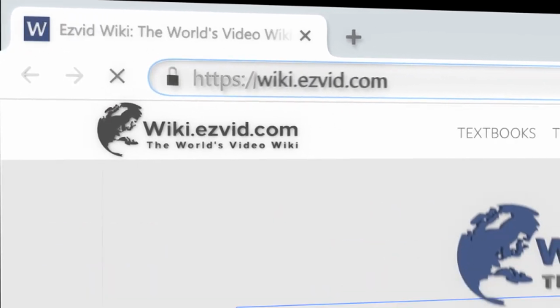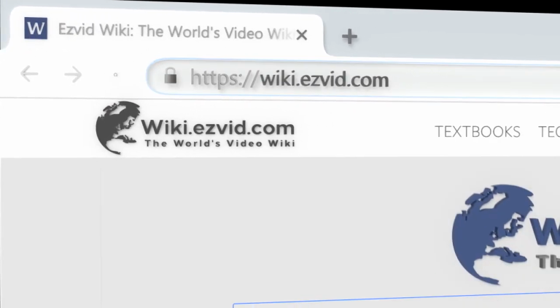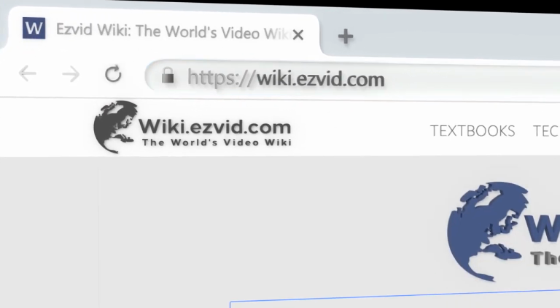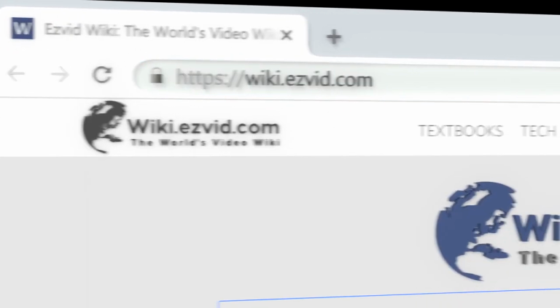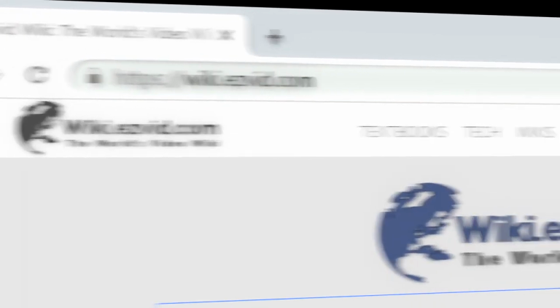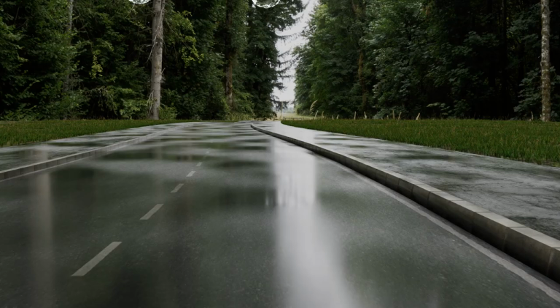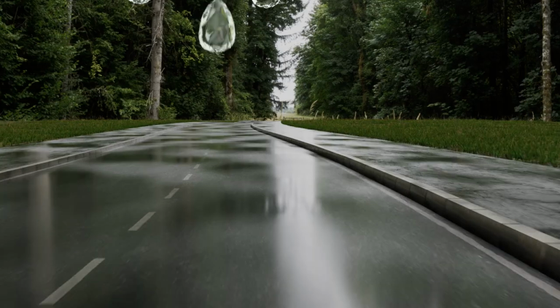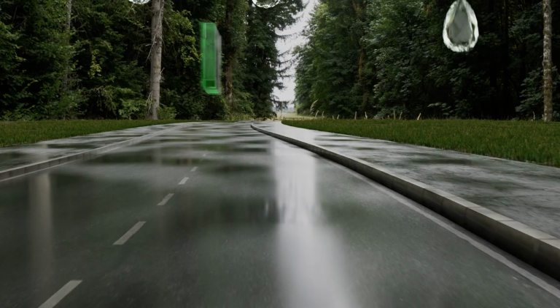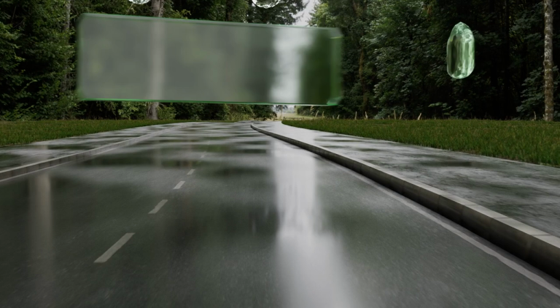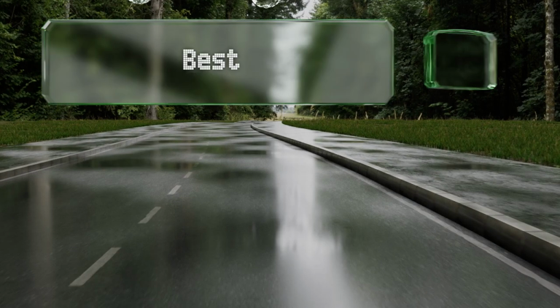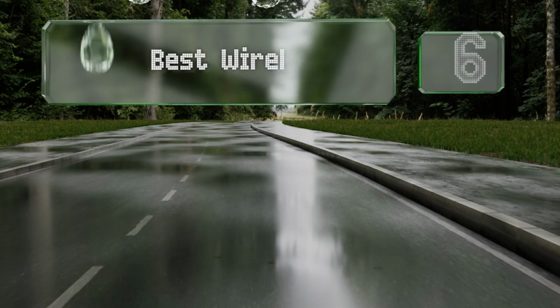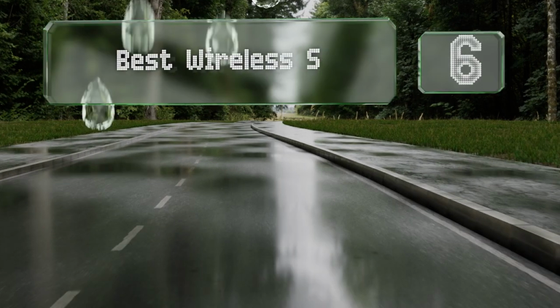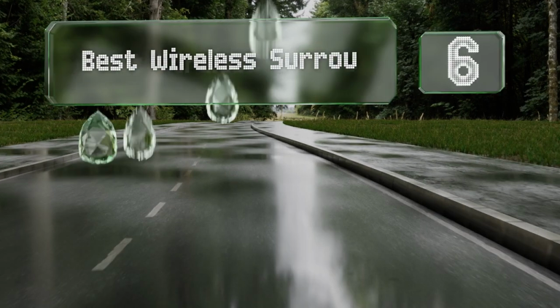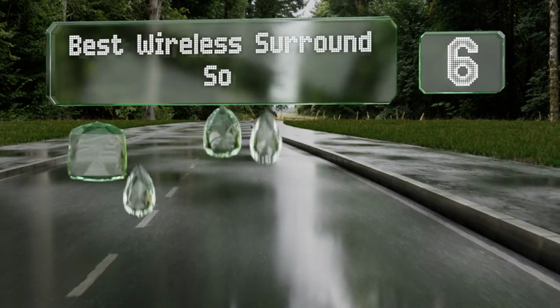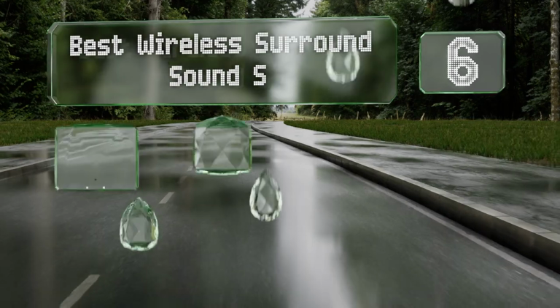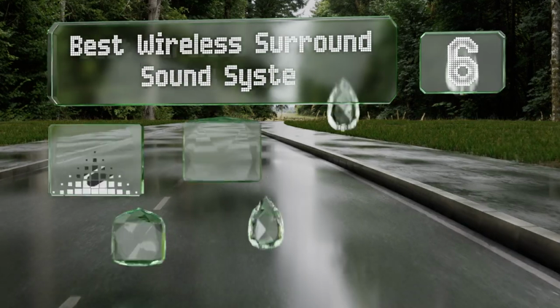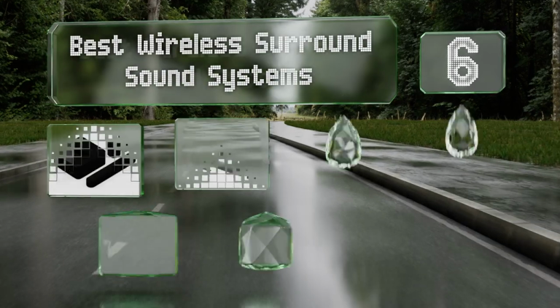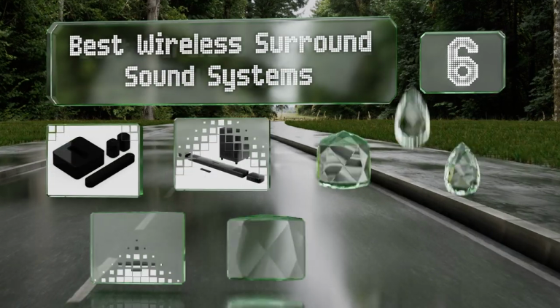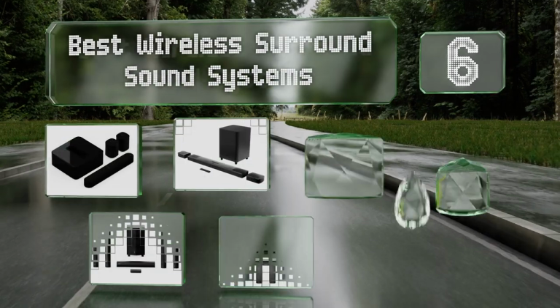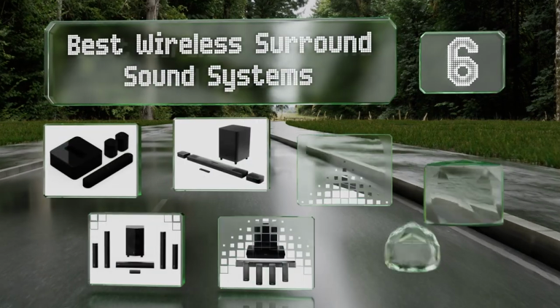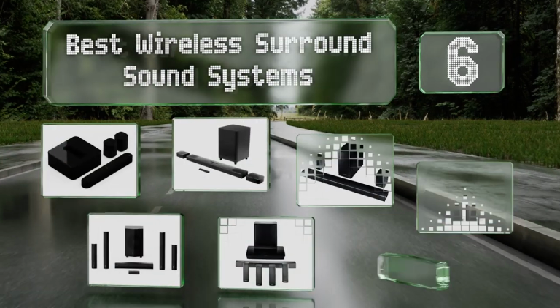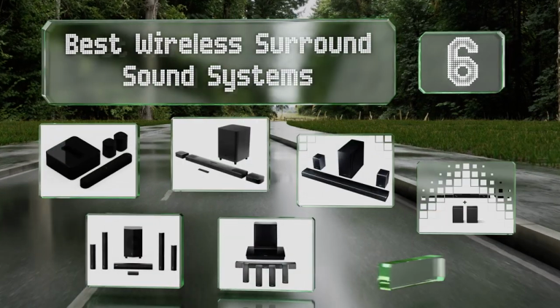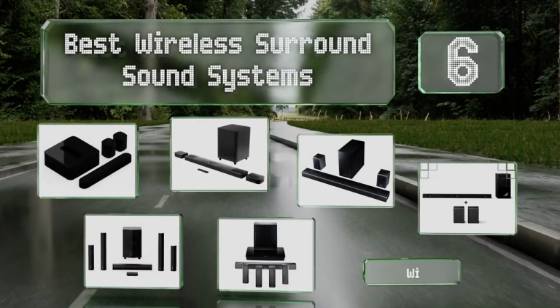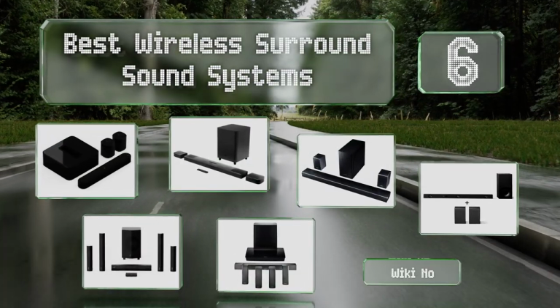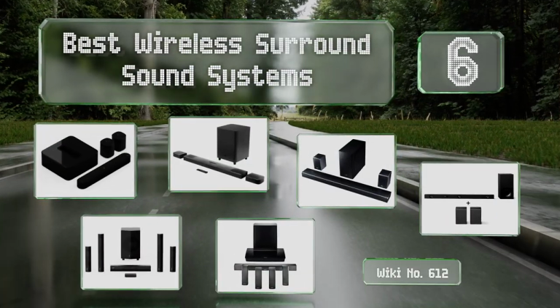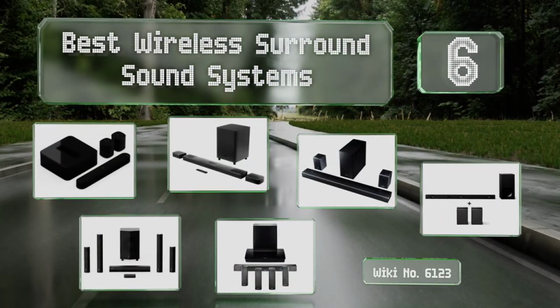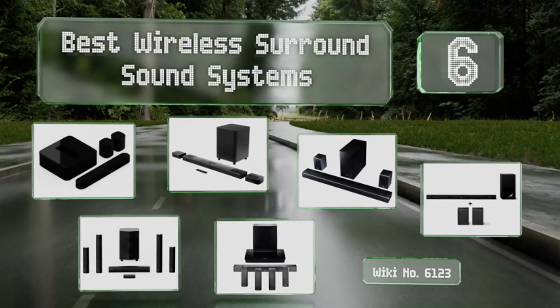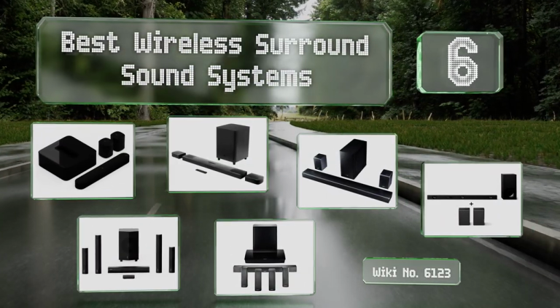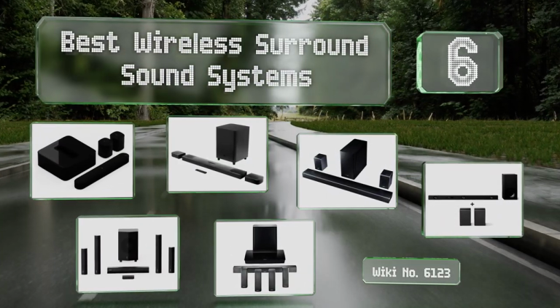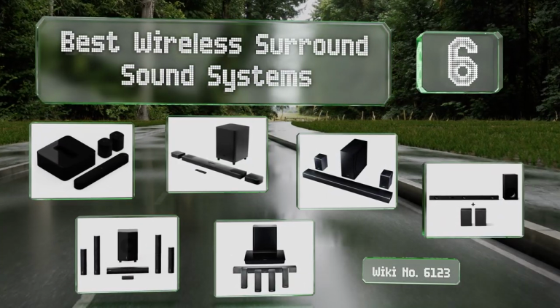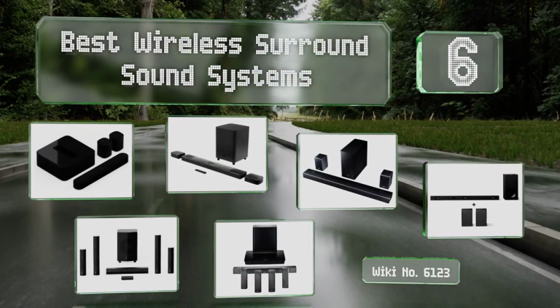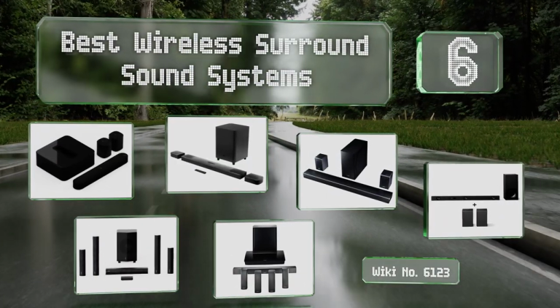EasyVid presents the six best wireless surround sound systems. Let's get started with the list.